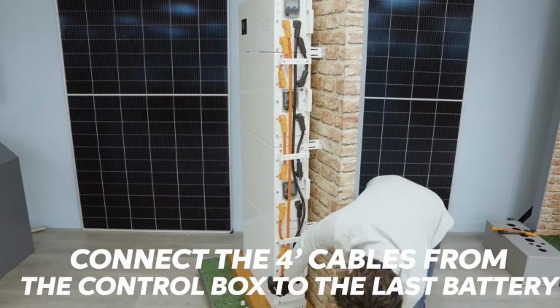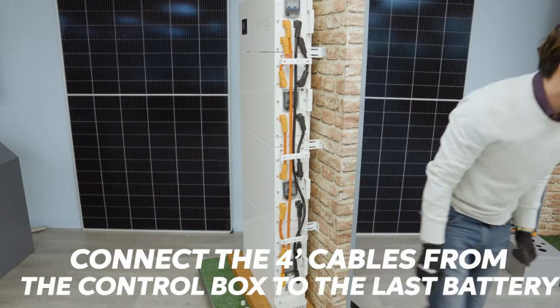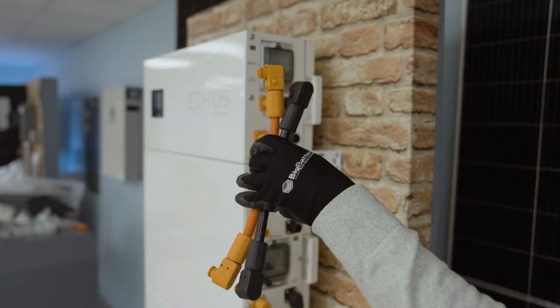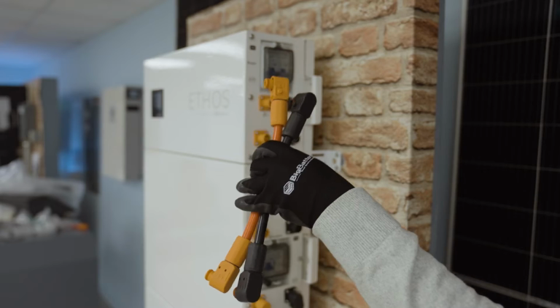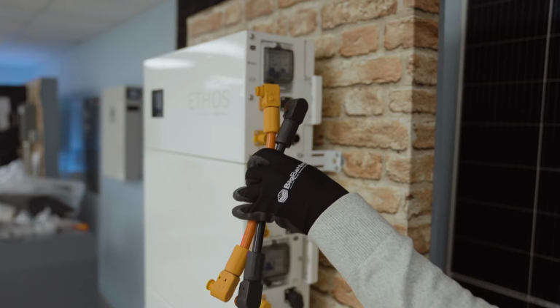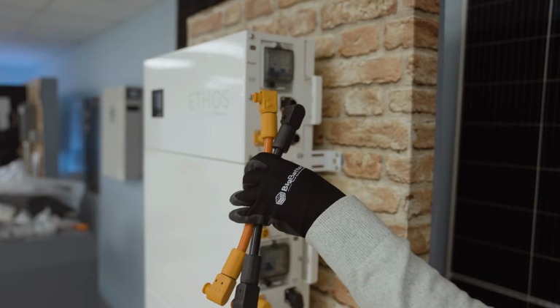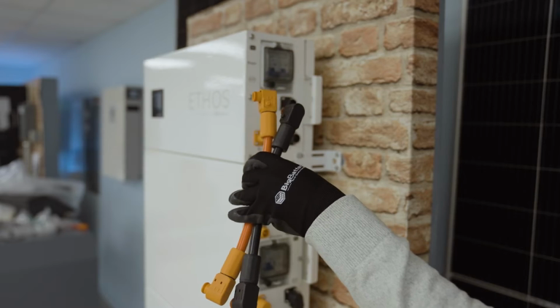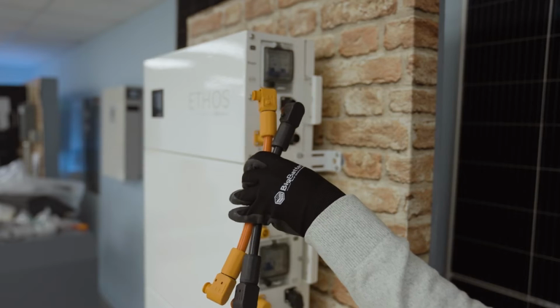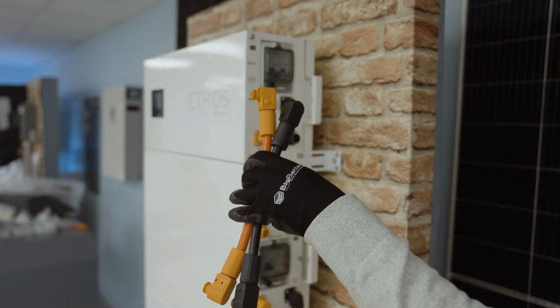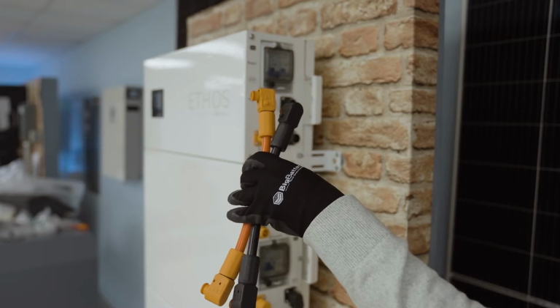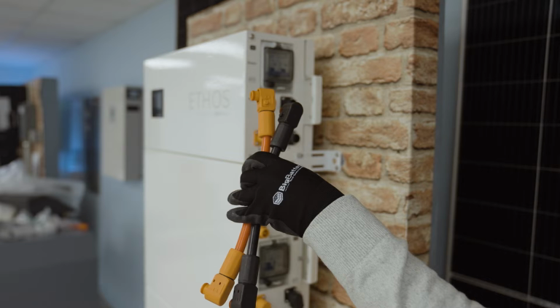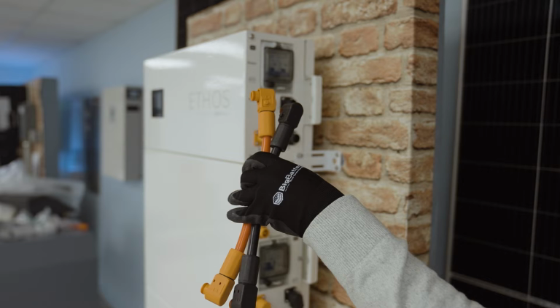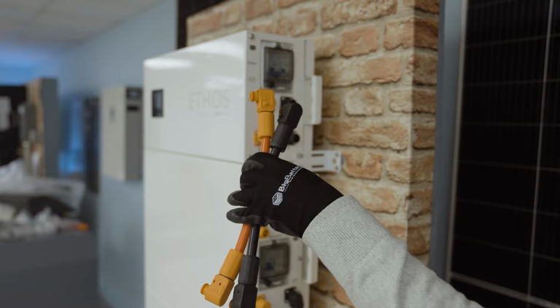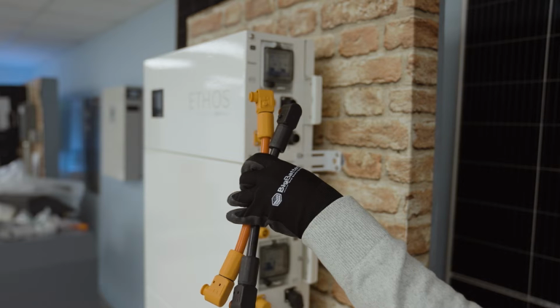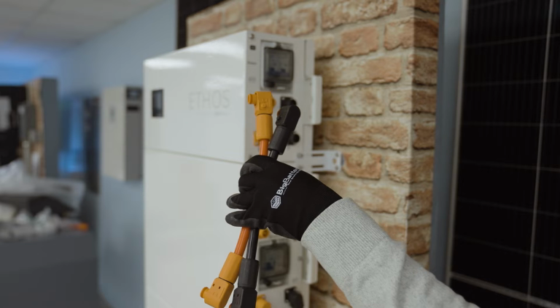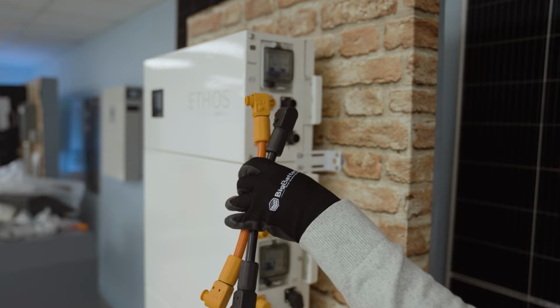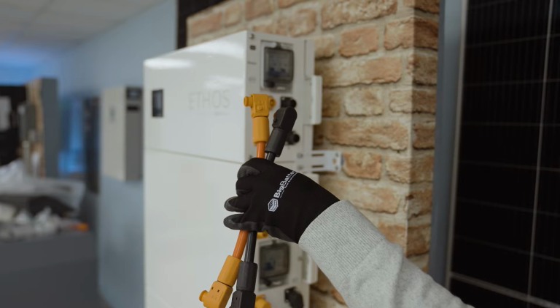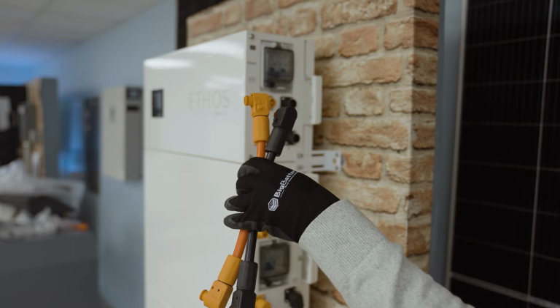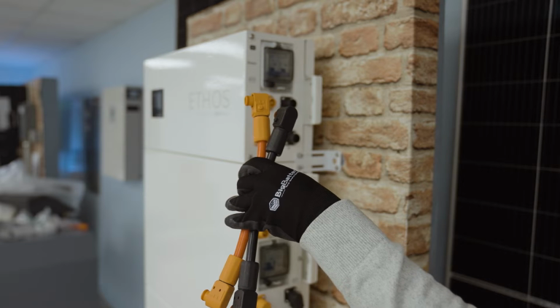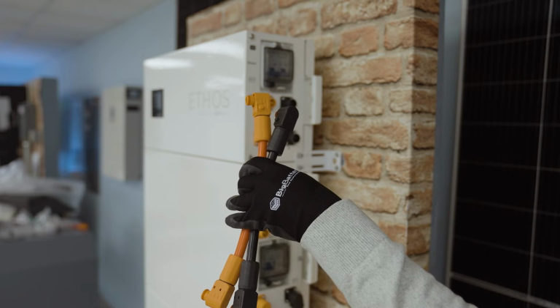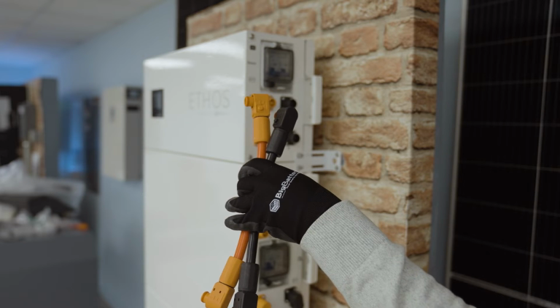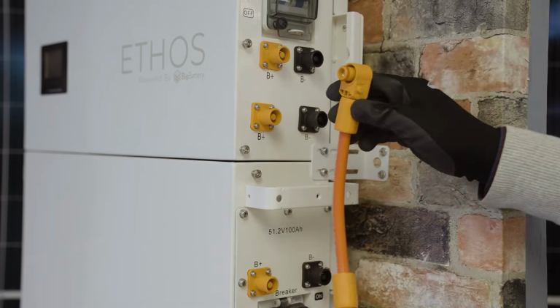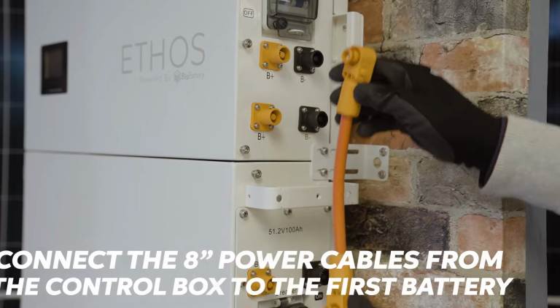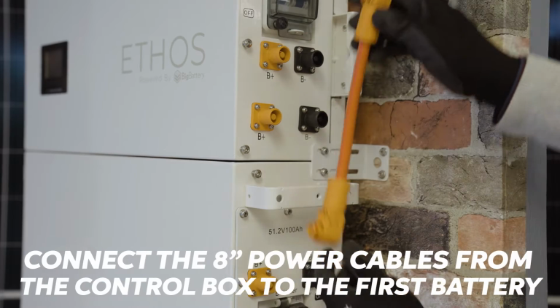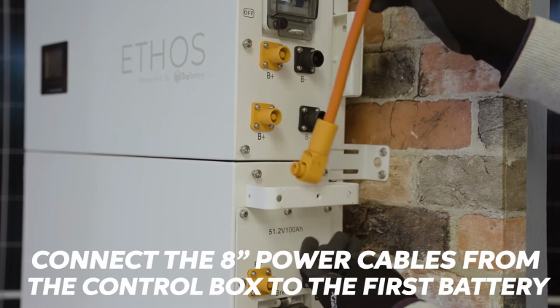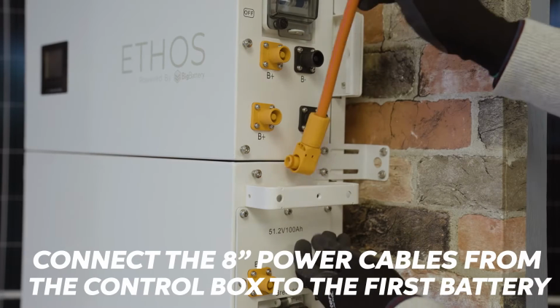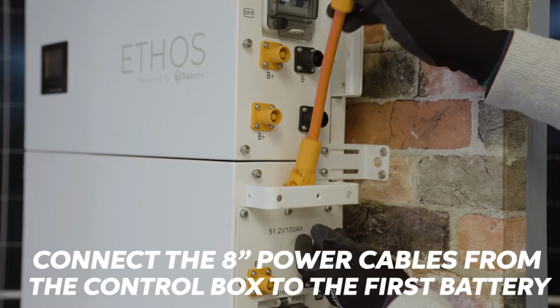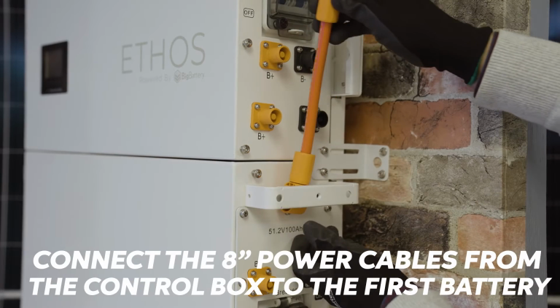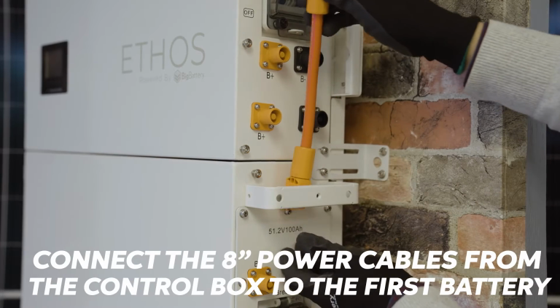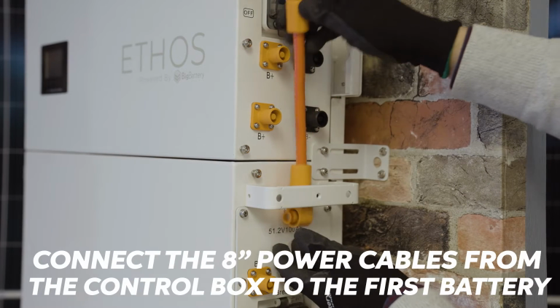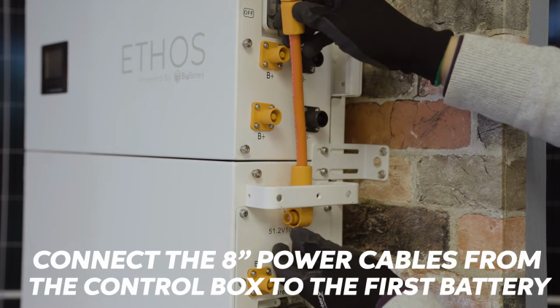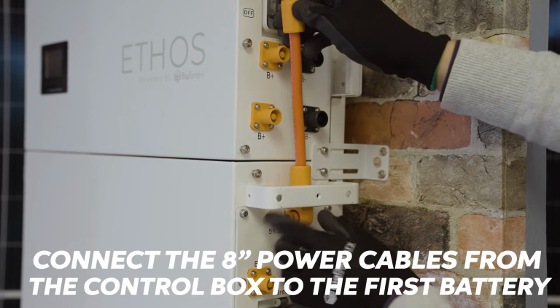When installing the 8 inch power cables, use the topmost terminals.